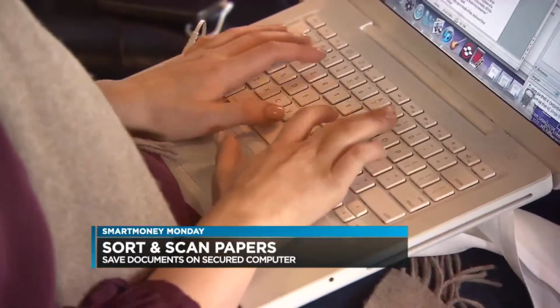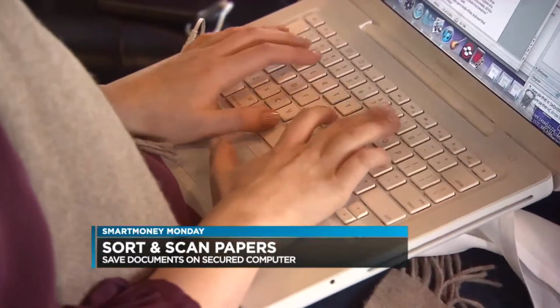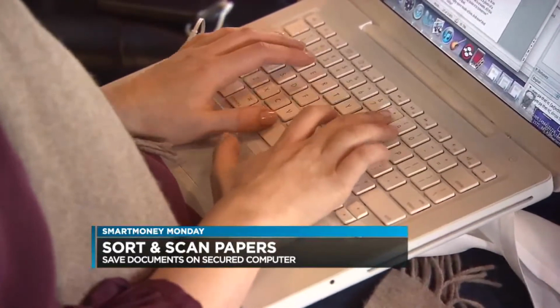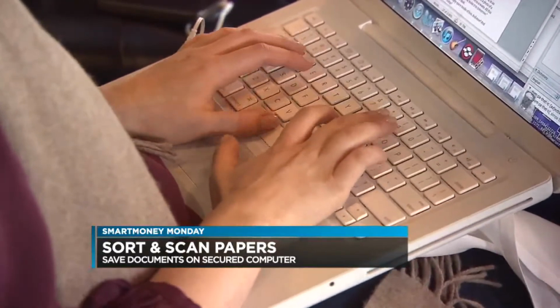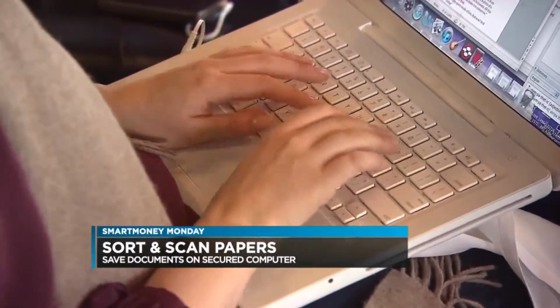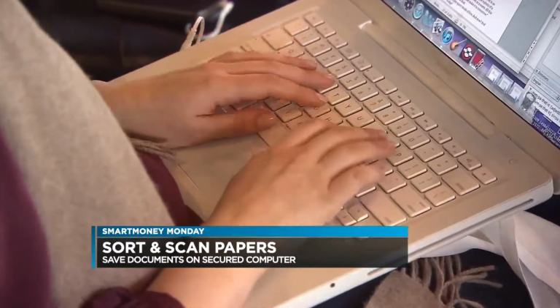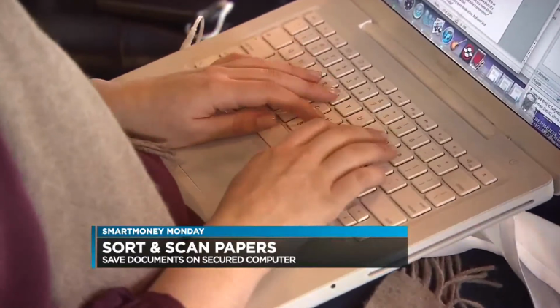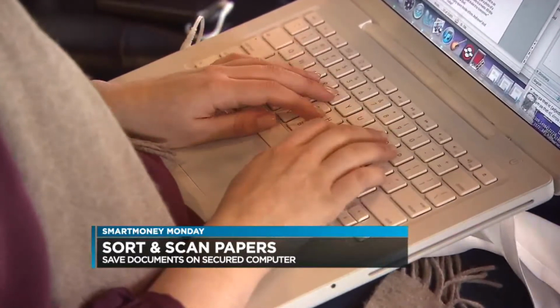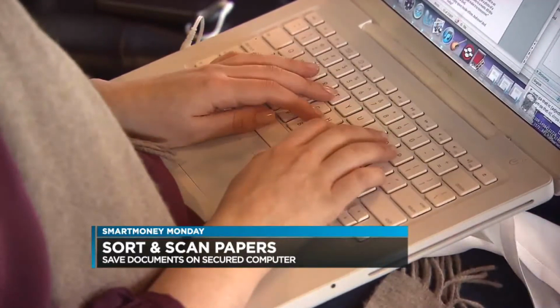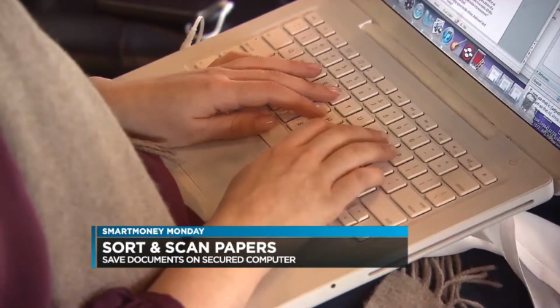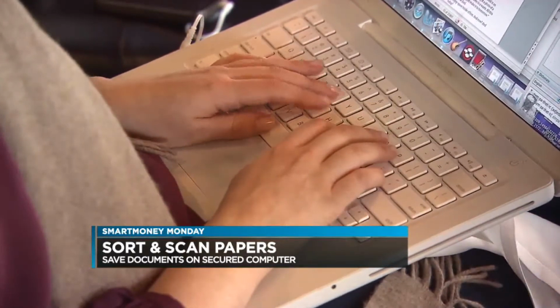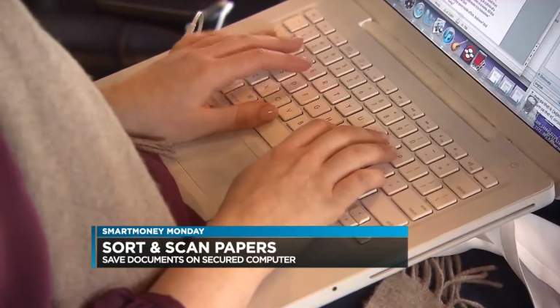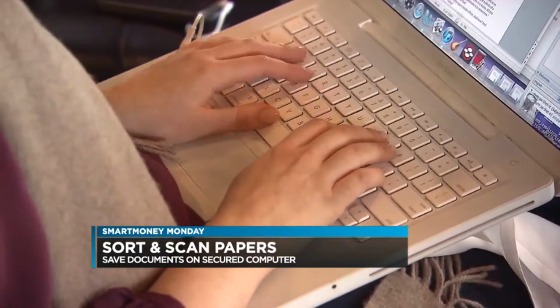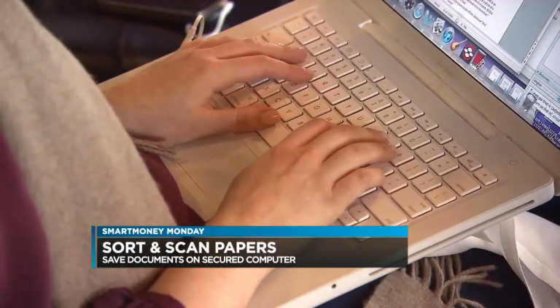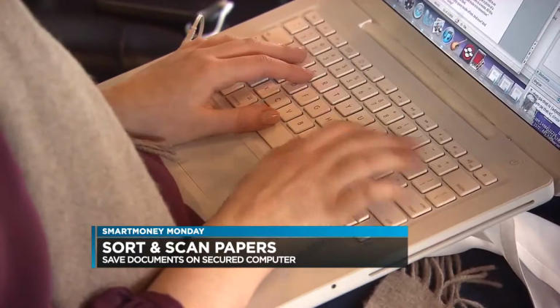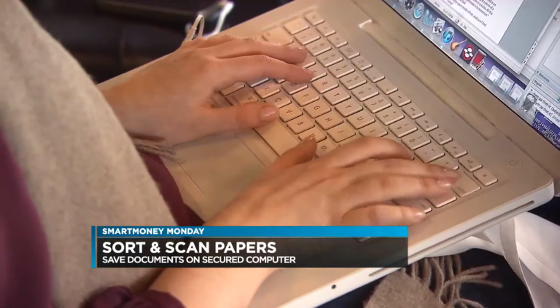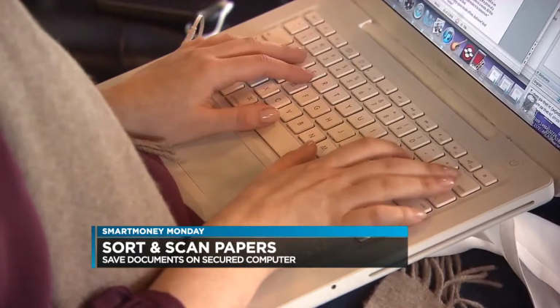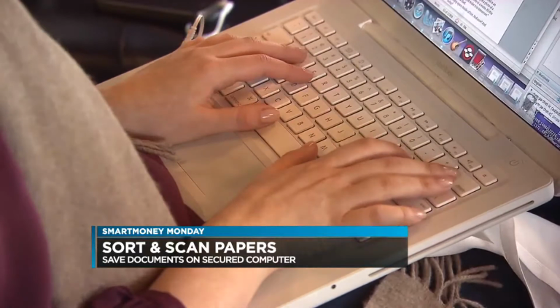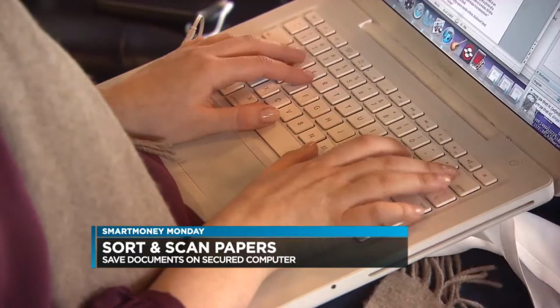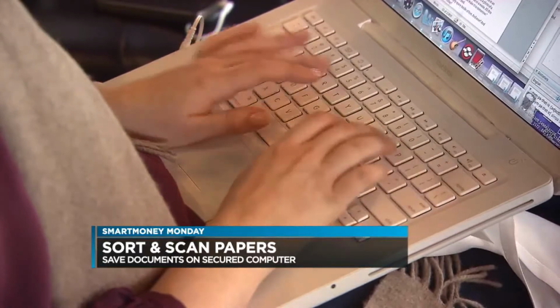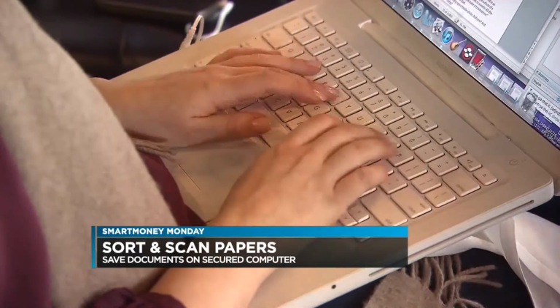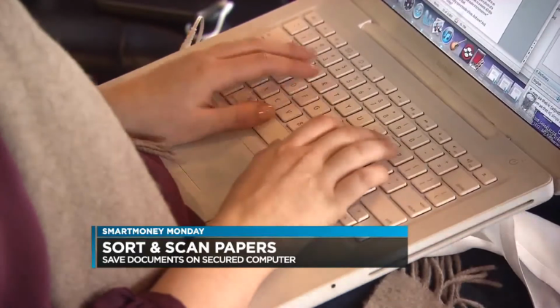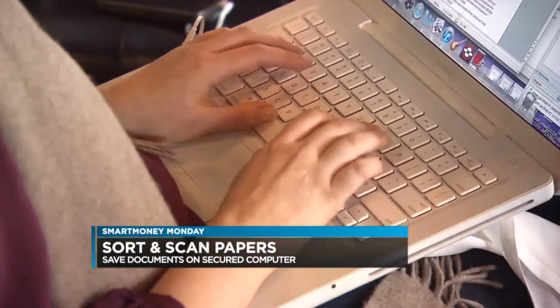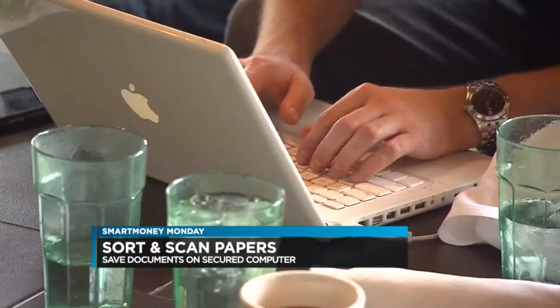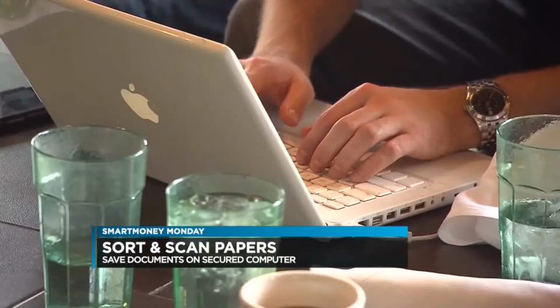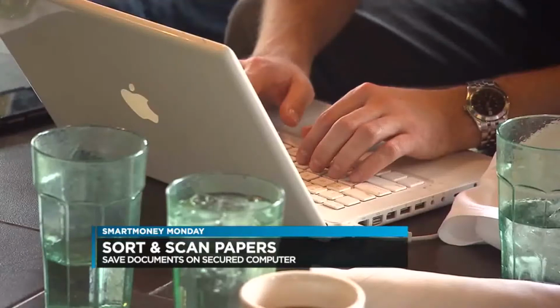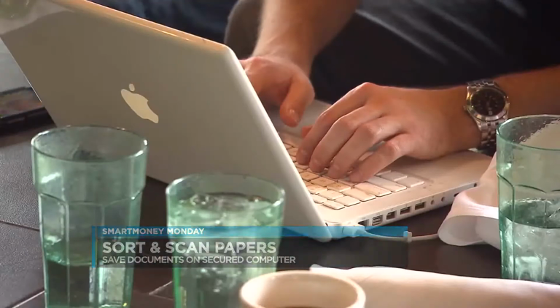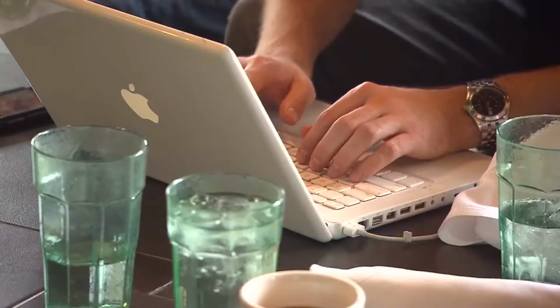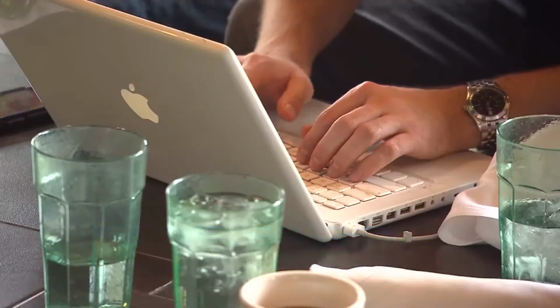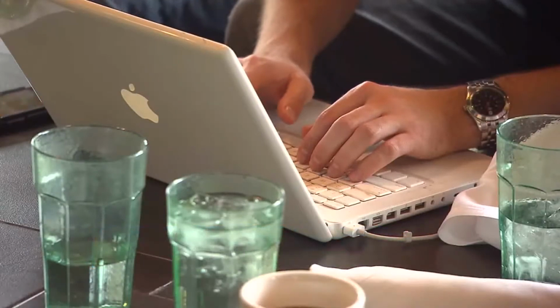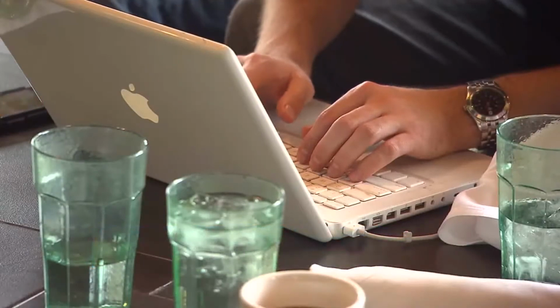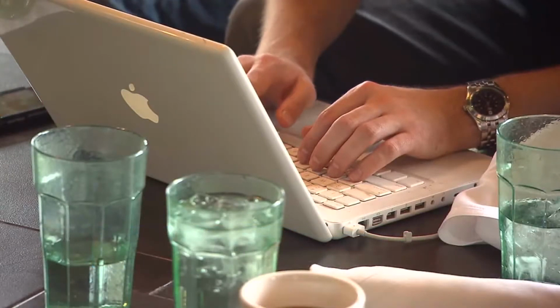It's super important. And once you have everything organized, if you need to do something like apply for a loan, you can just email it out. Well, that makes sense.